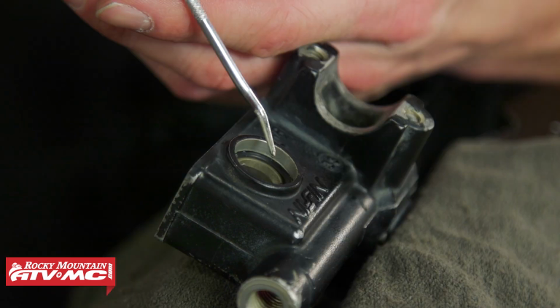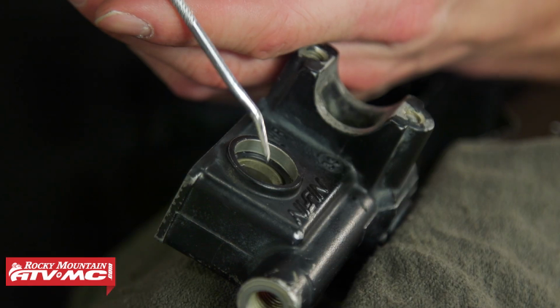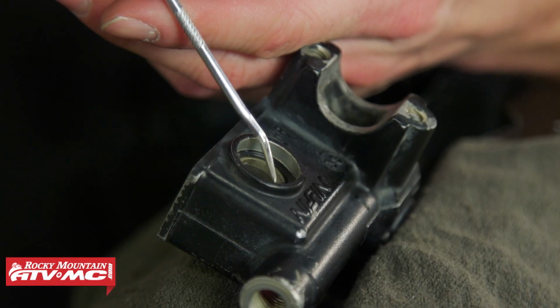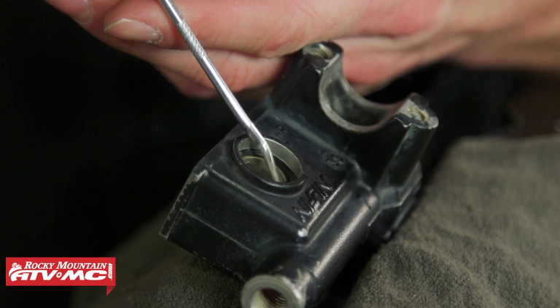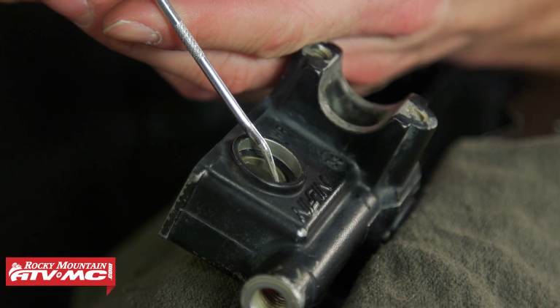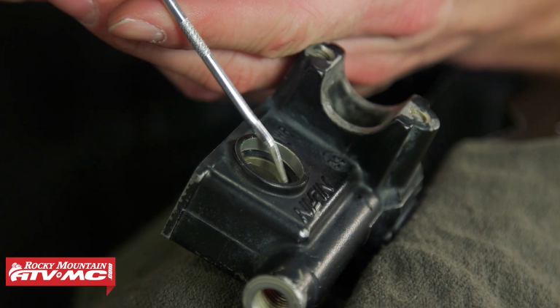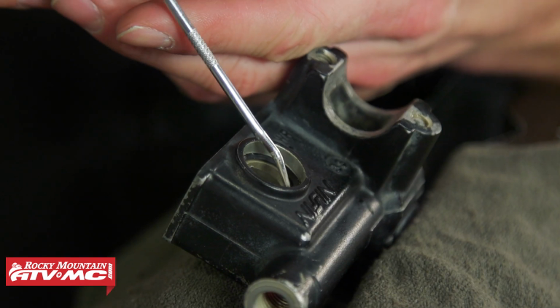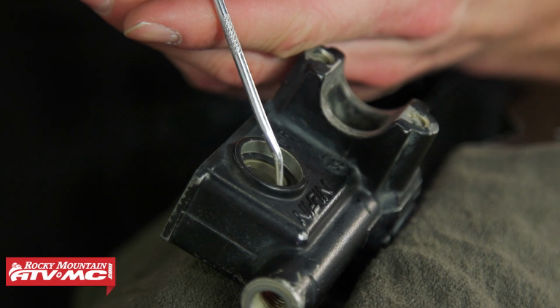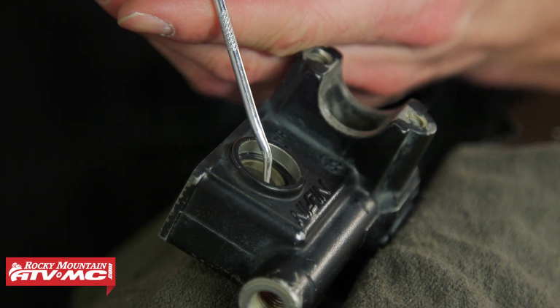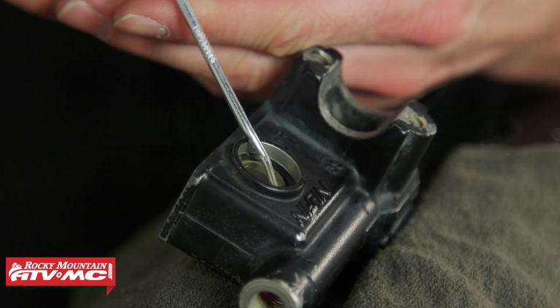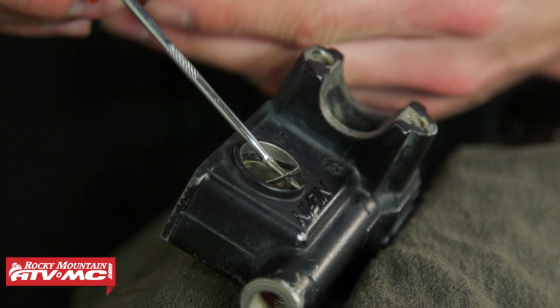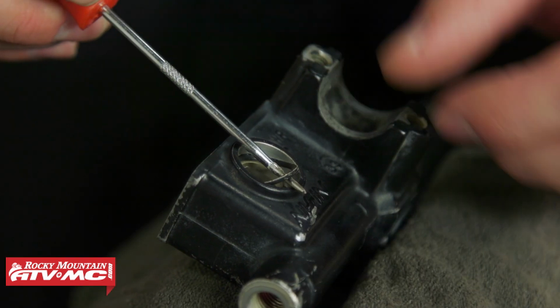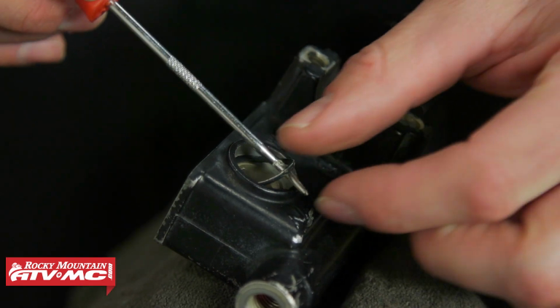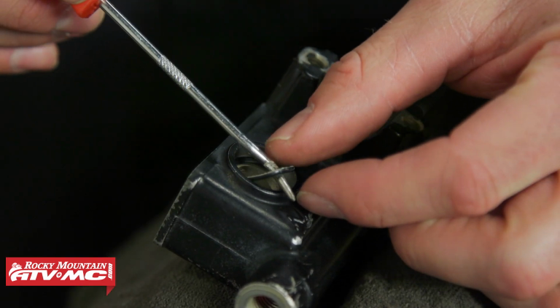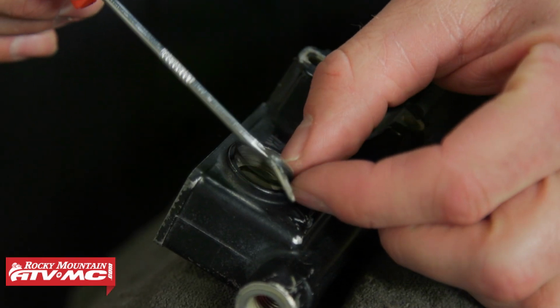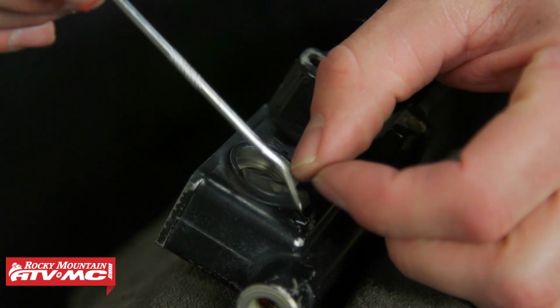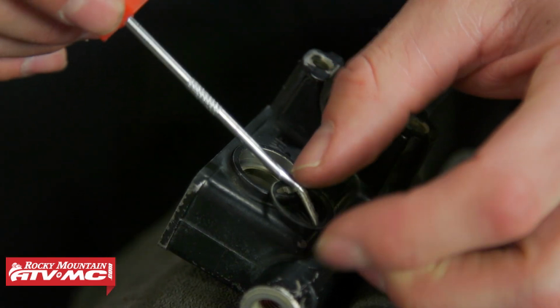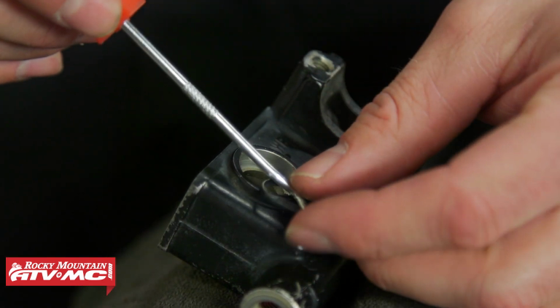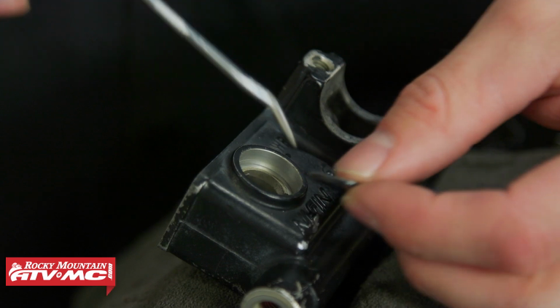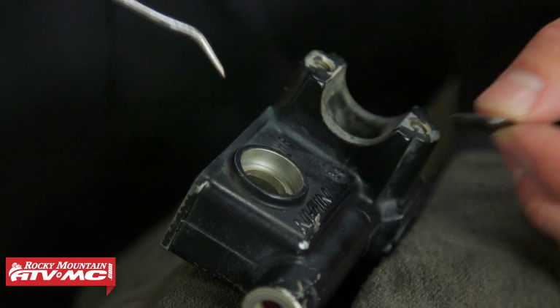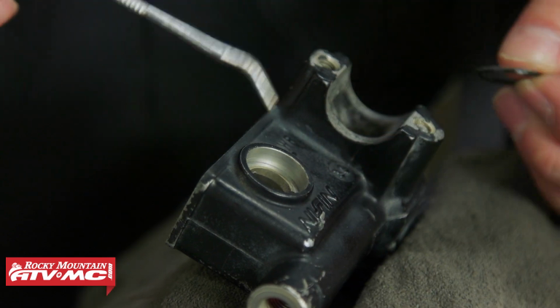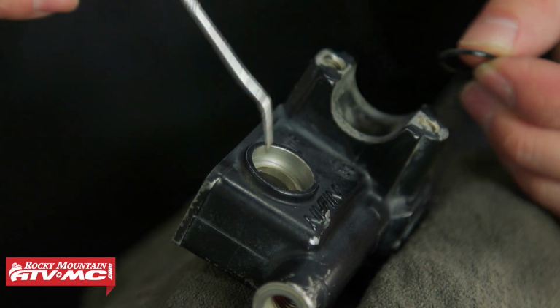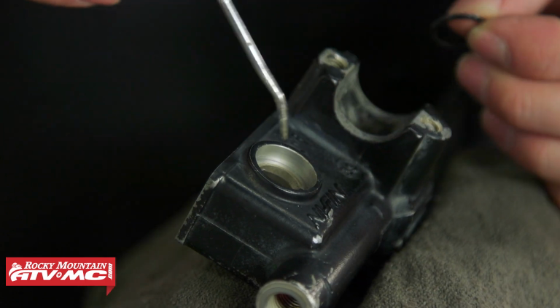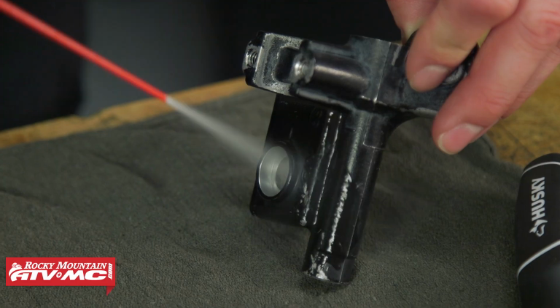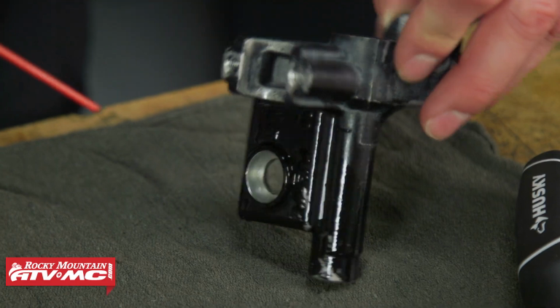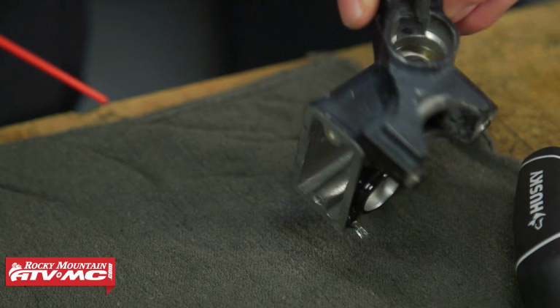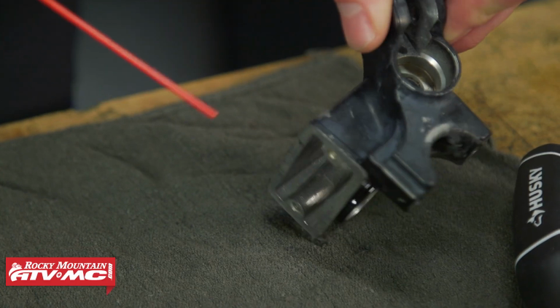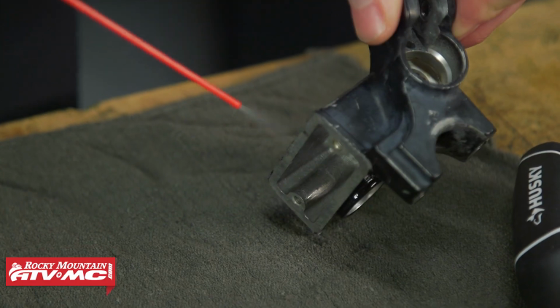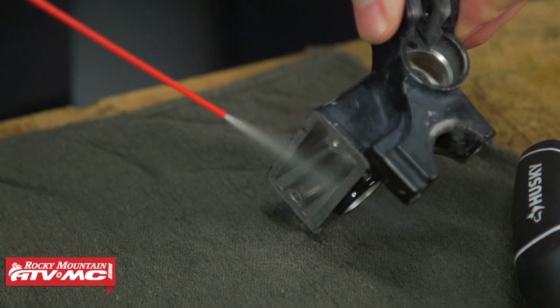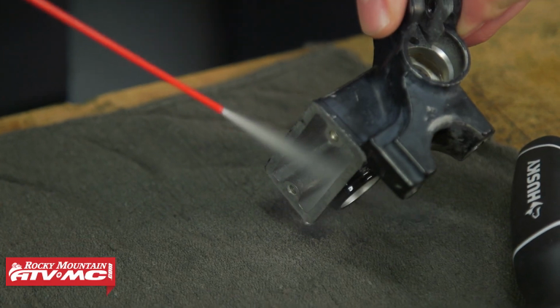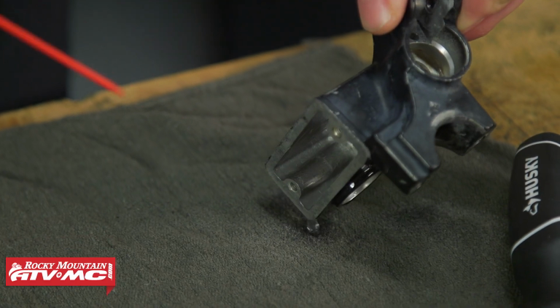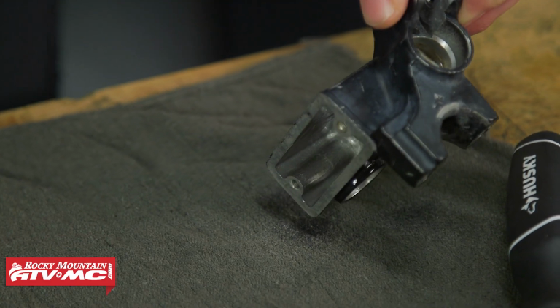You'll also notice that you've got that o-ring underneath — you need to remove that. Then we're going to wipe this out and install the new glass.